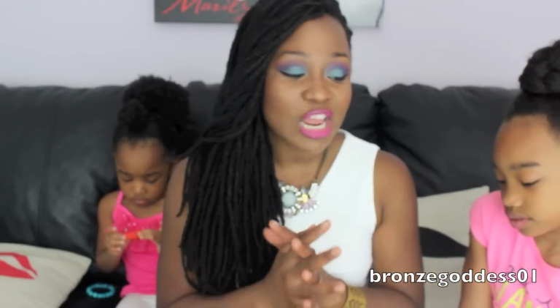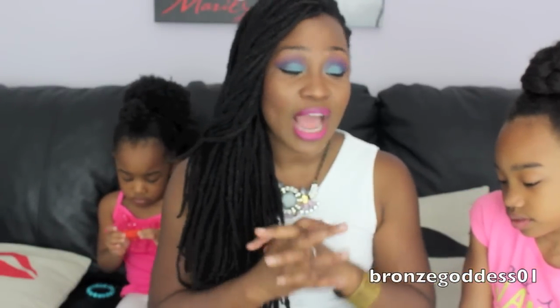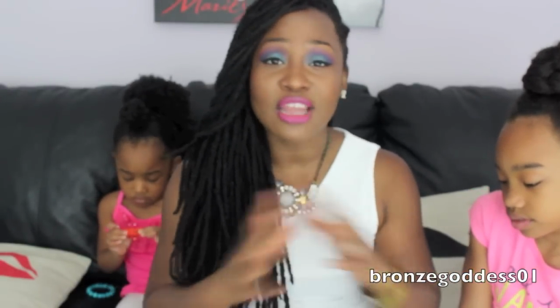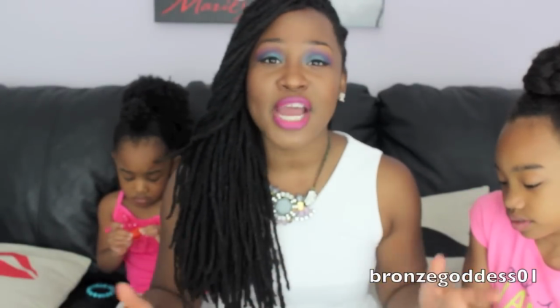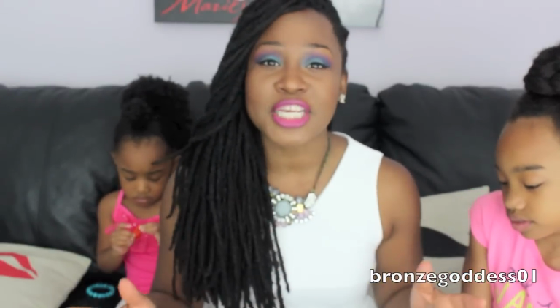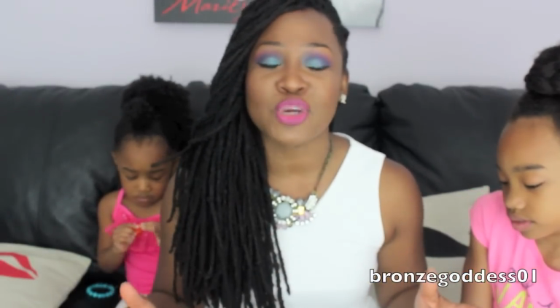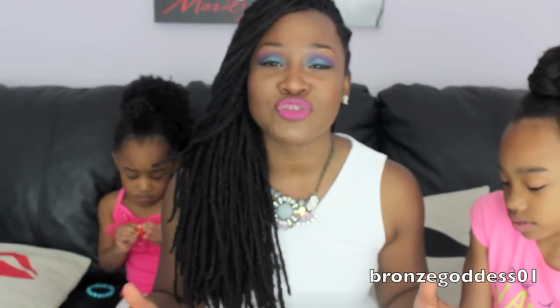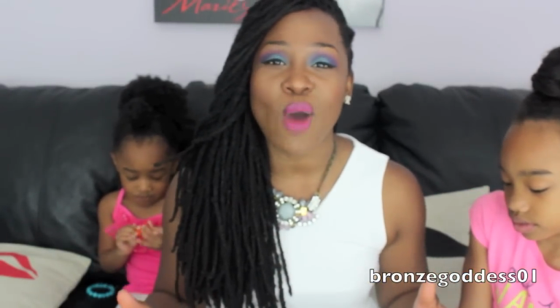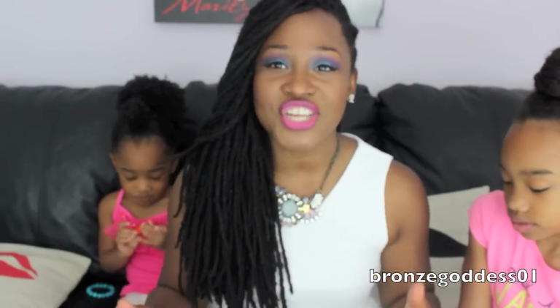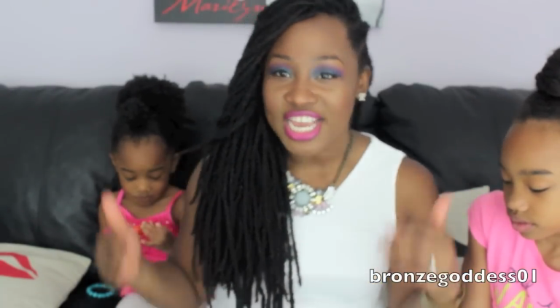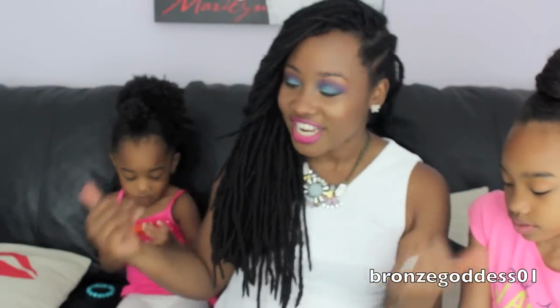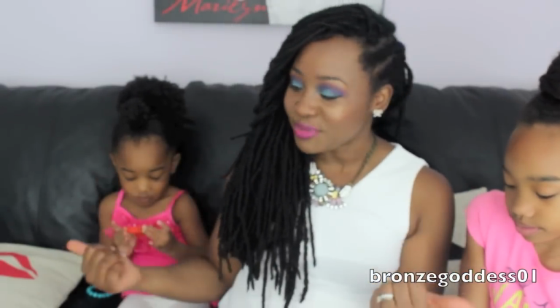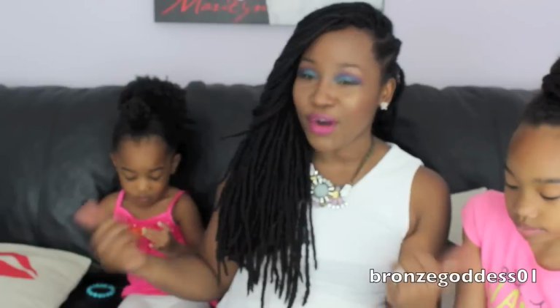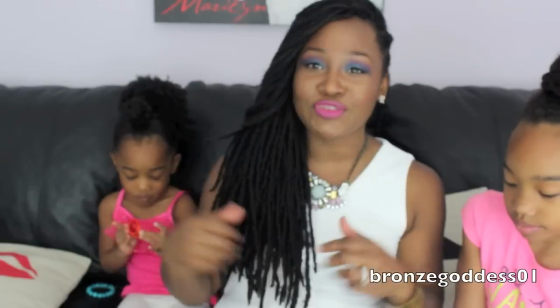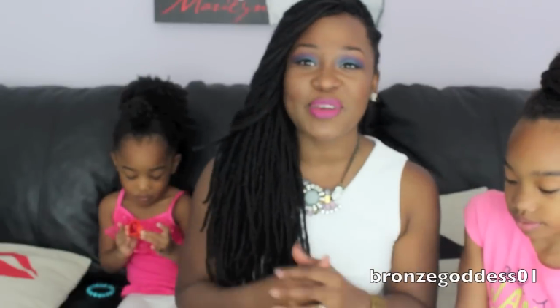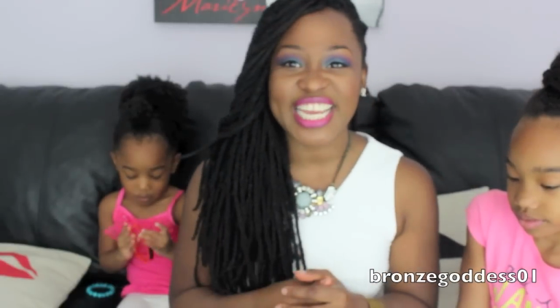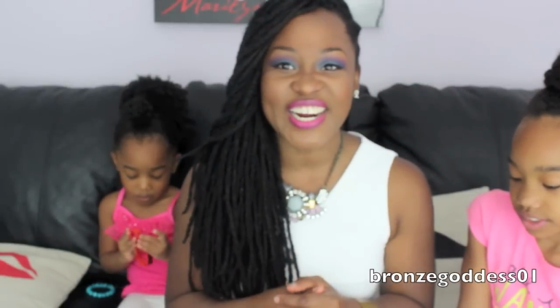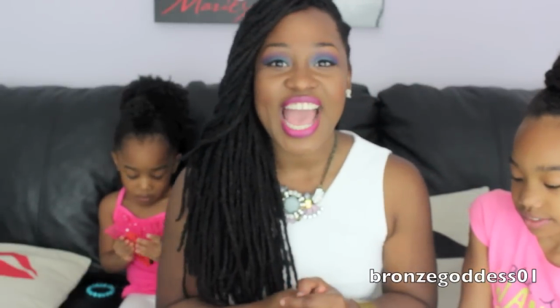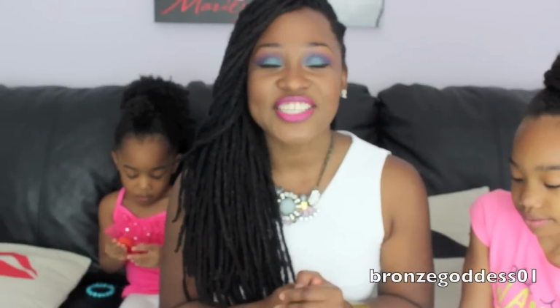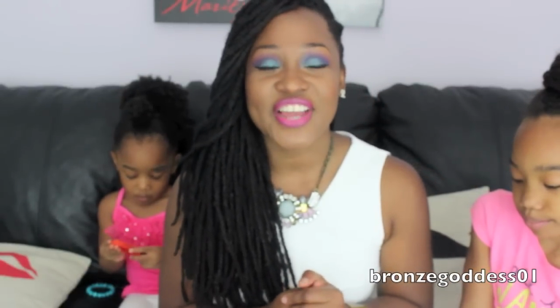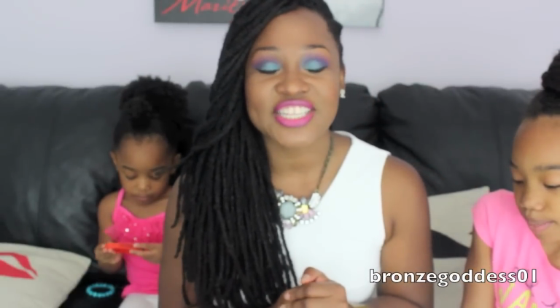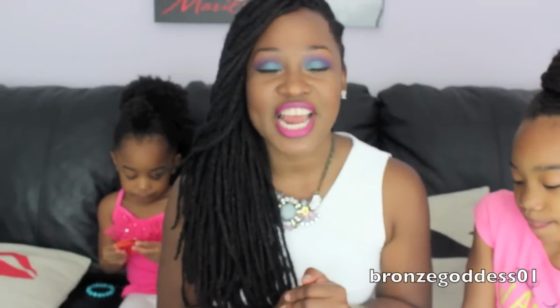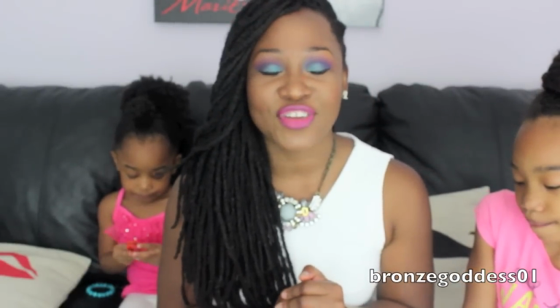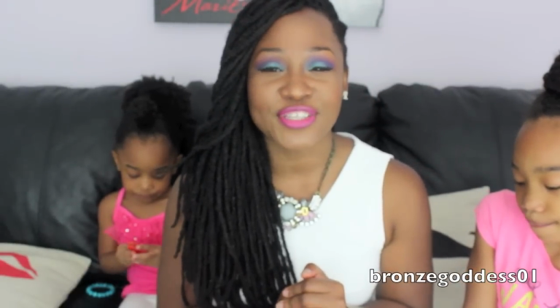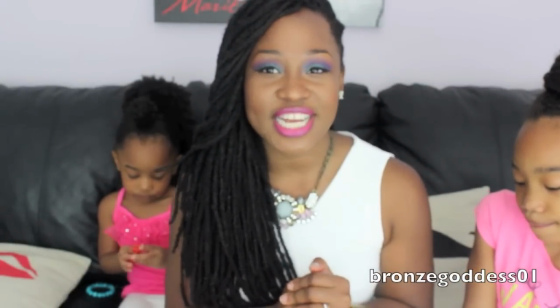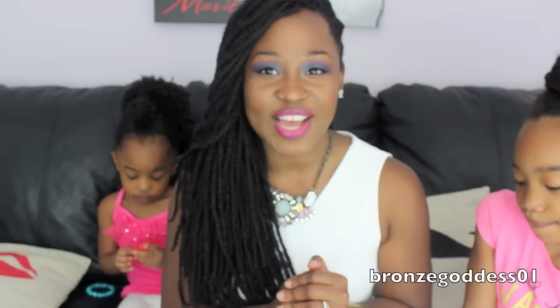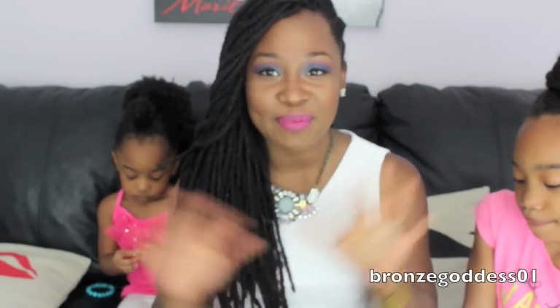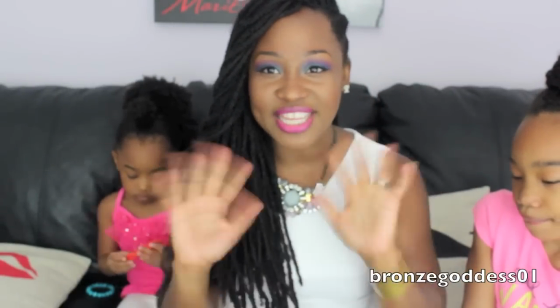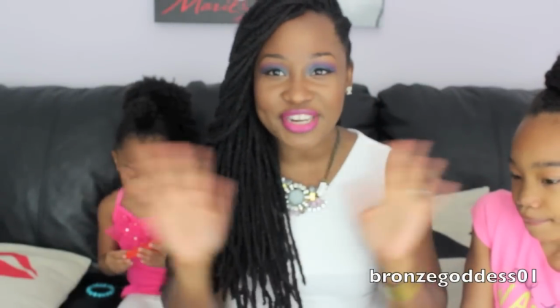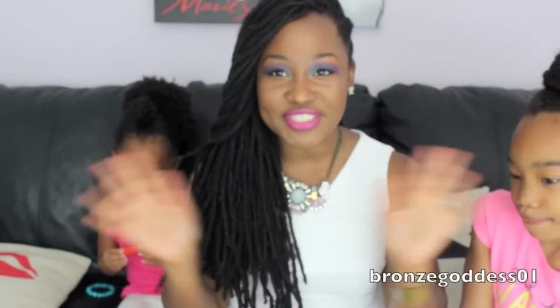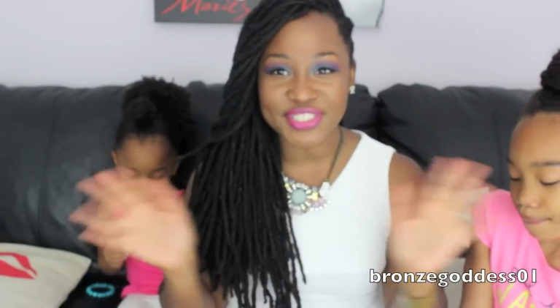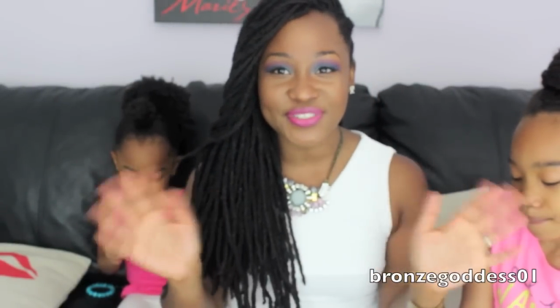Anyway, I love you guys, thank you so much for watching. Shout out to my girls for being here, and I'll see you guys in the next video. Until next time — later divas and dudes!